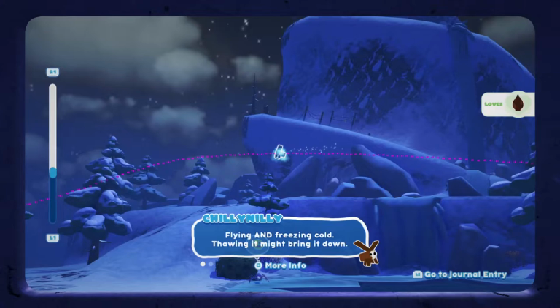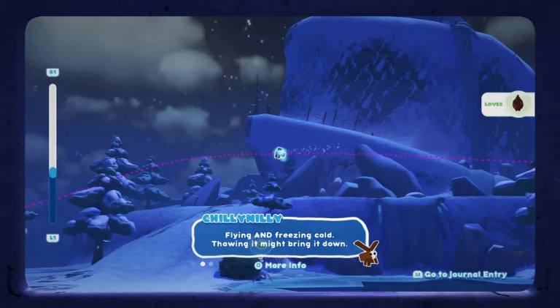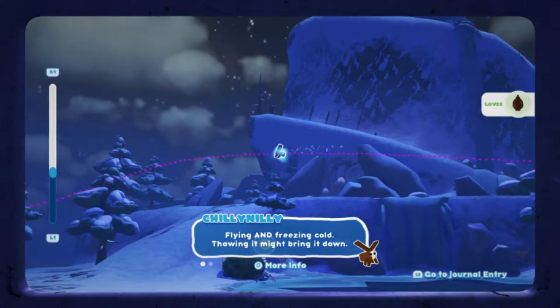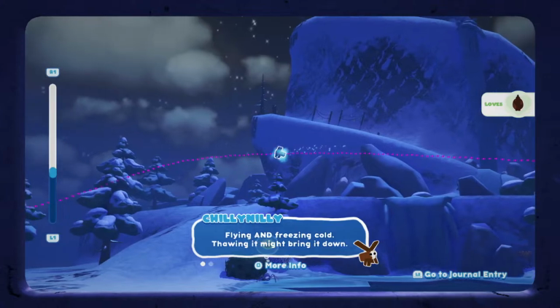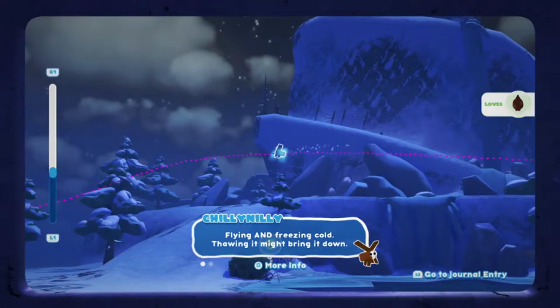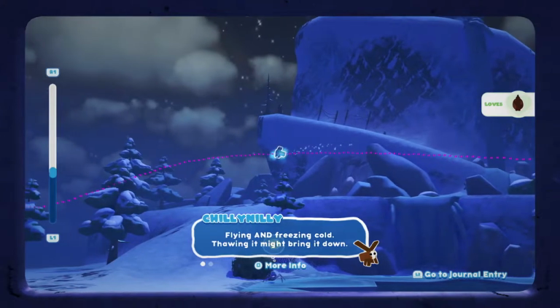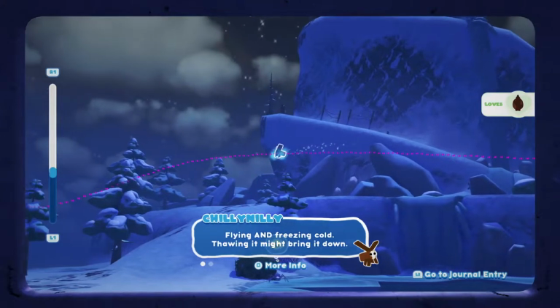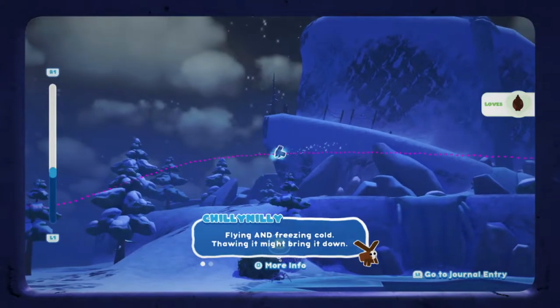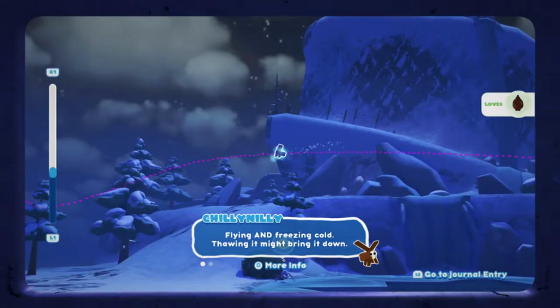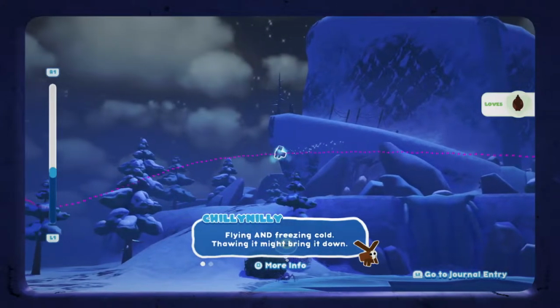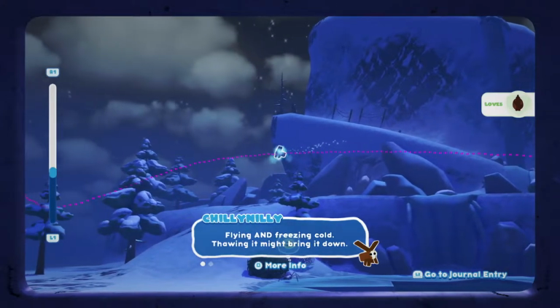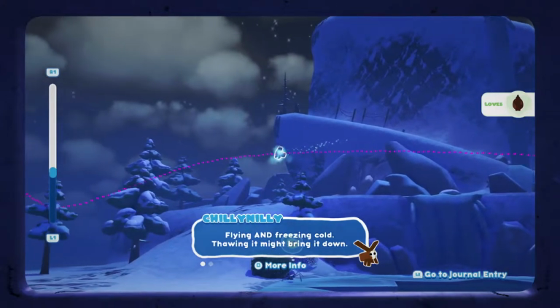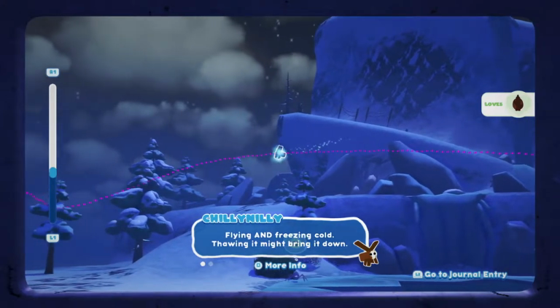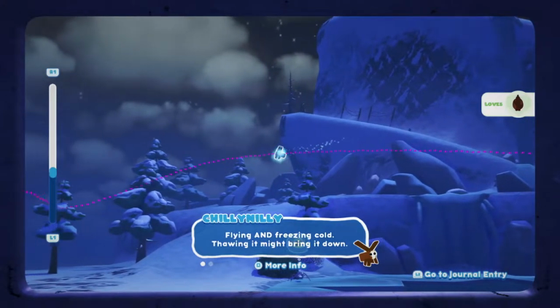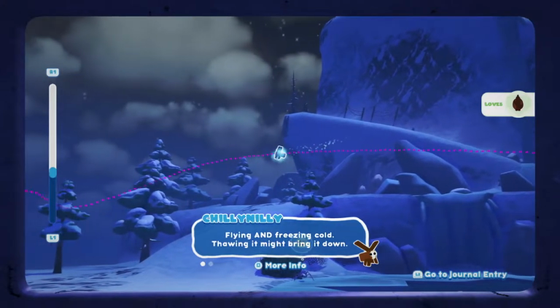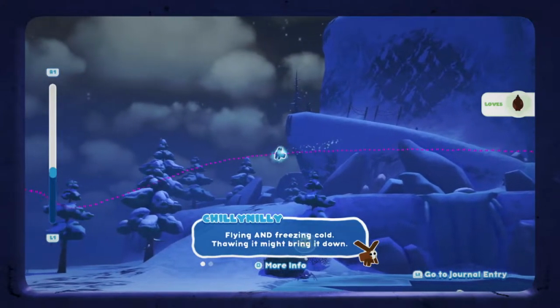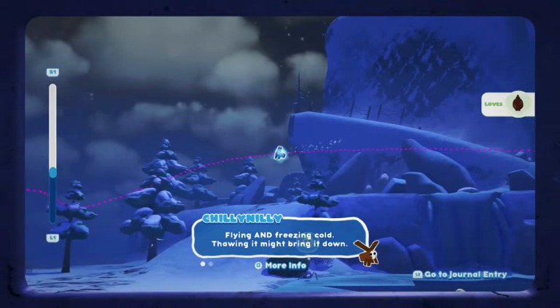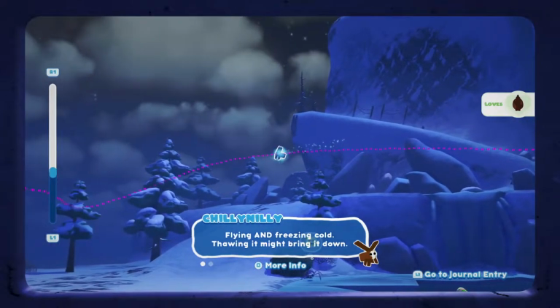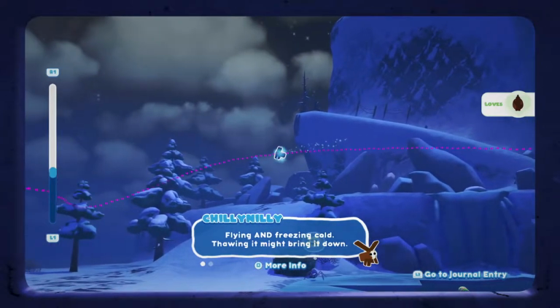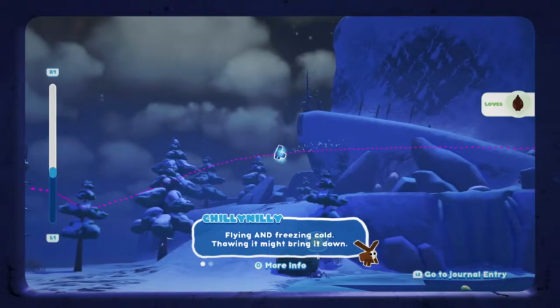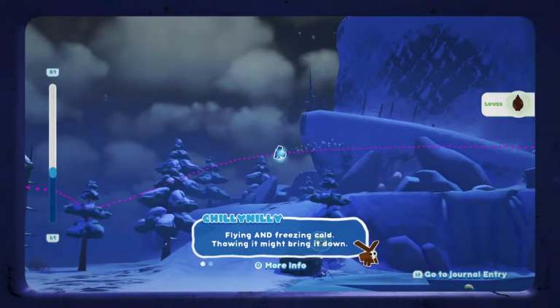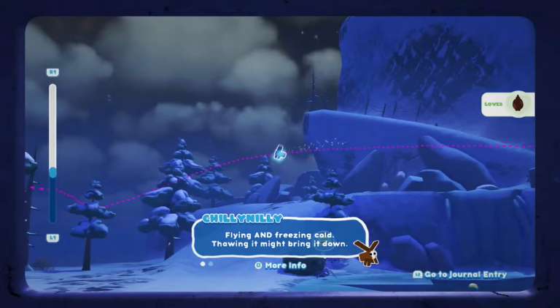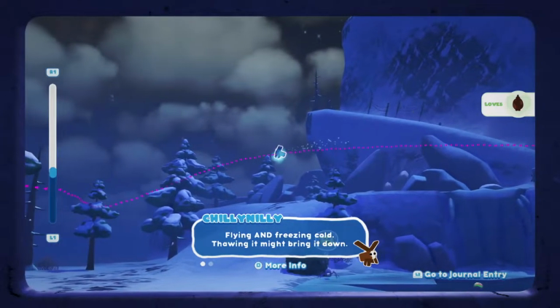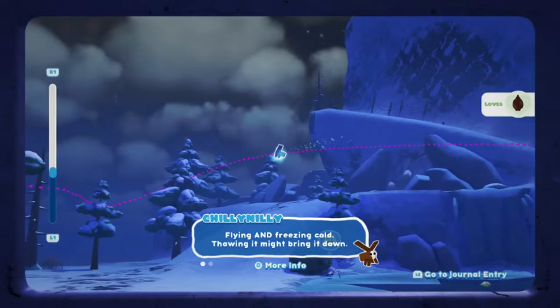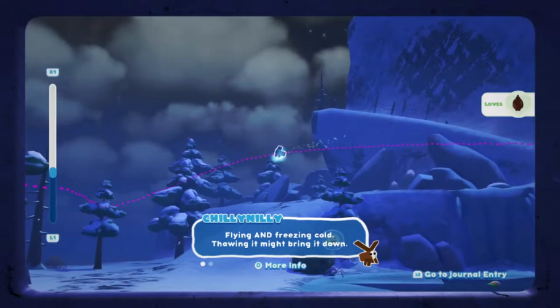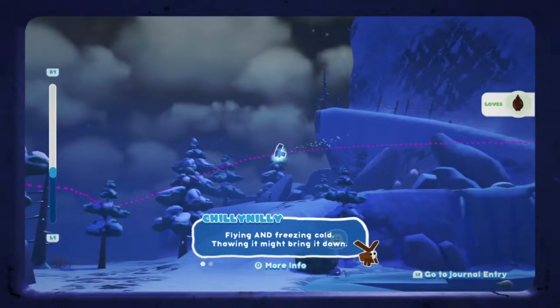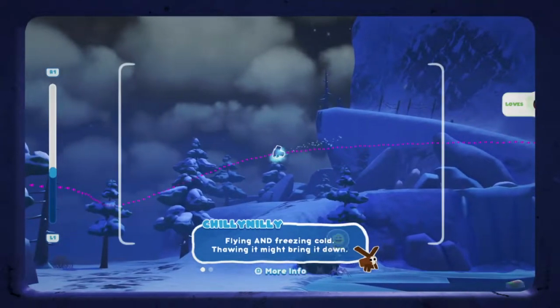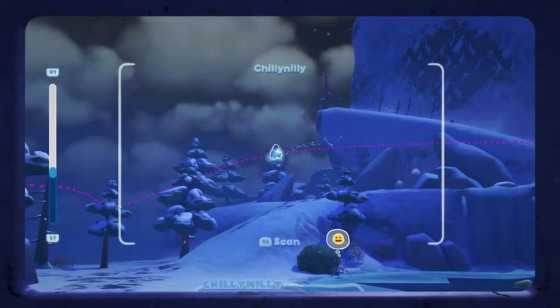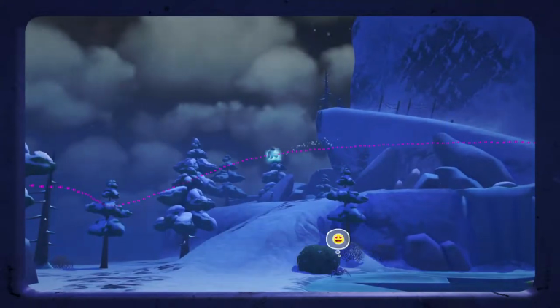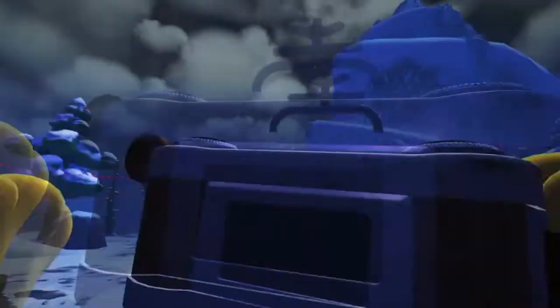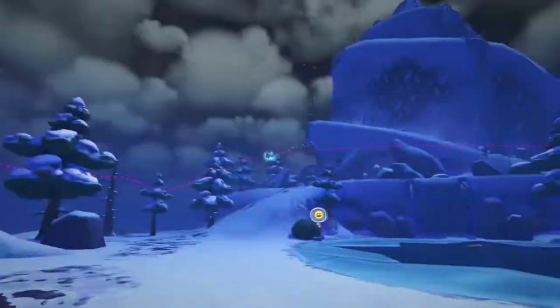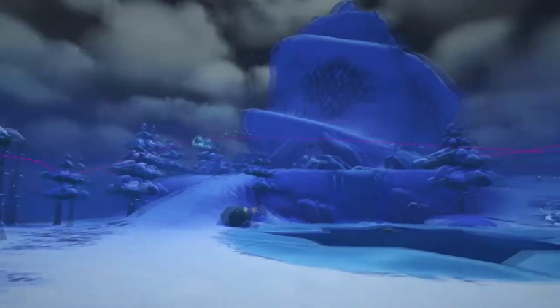Hi guys, welcome to the video. Today we're going to be showing you how to catch the Chilly Nilly in Bugsnax.